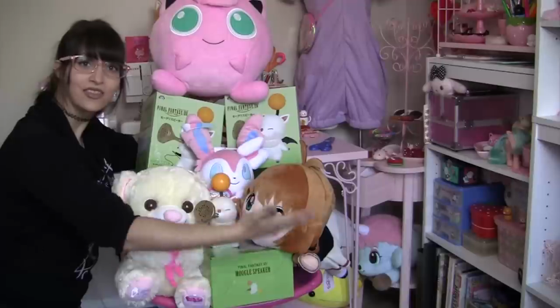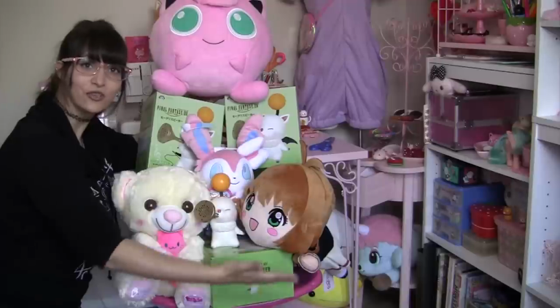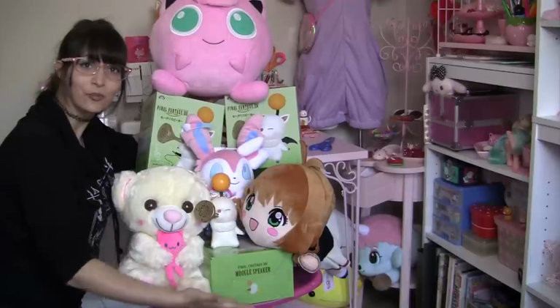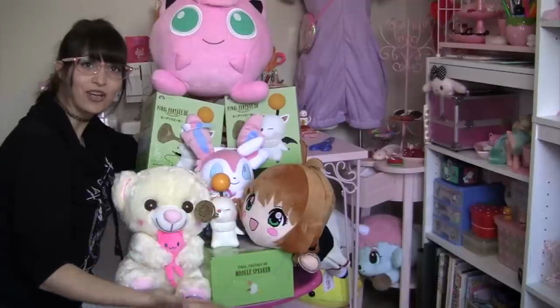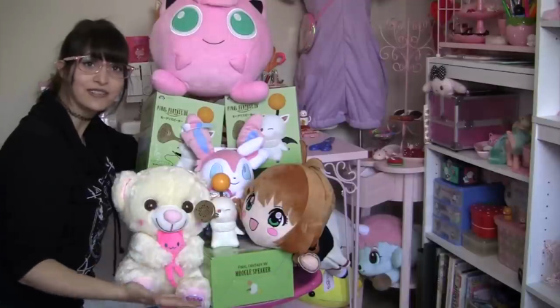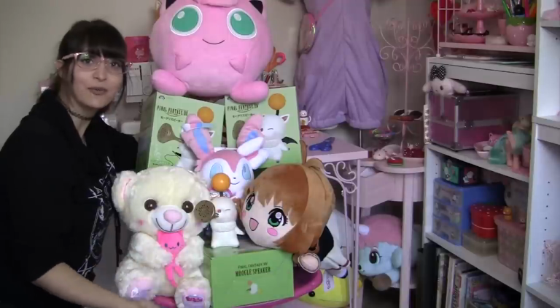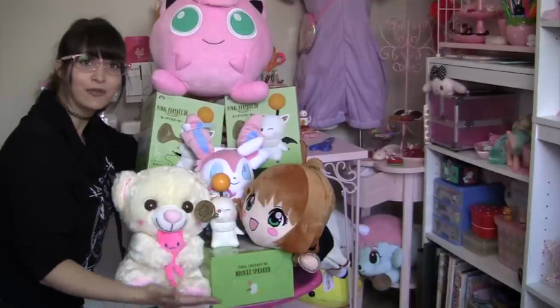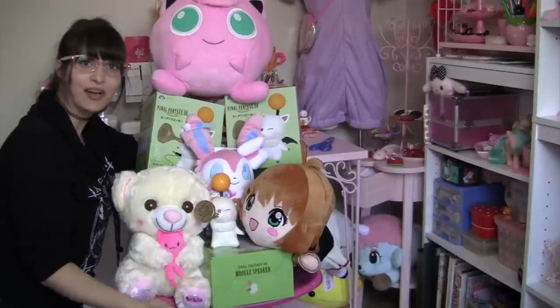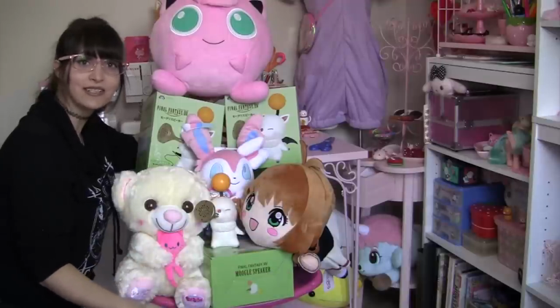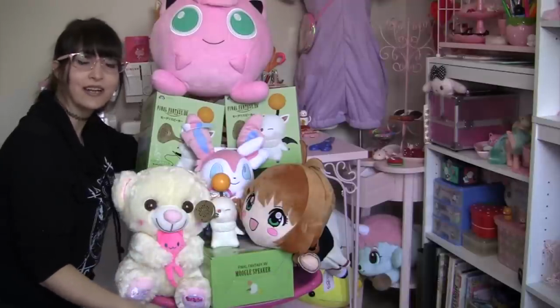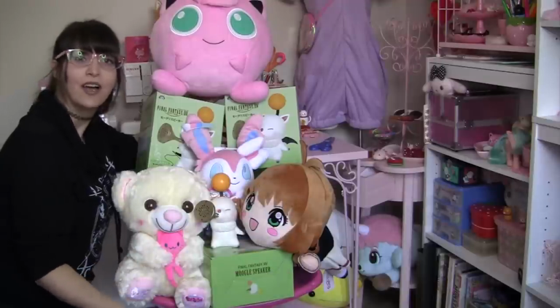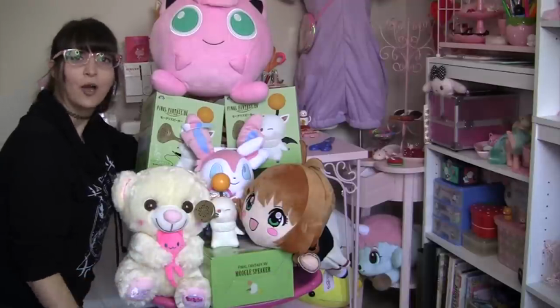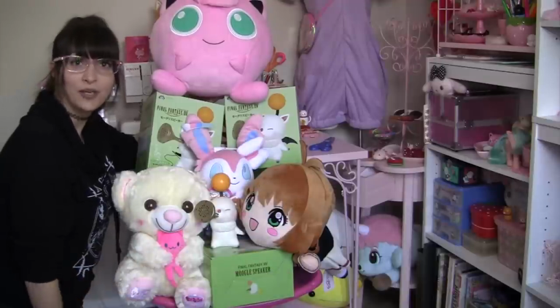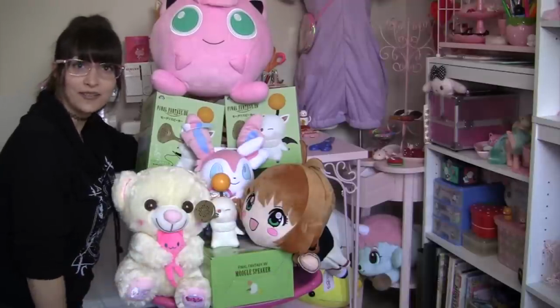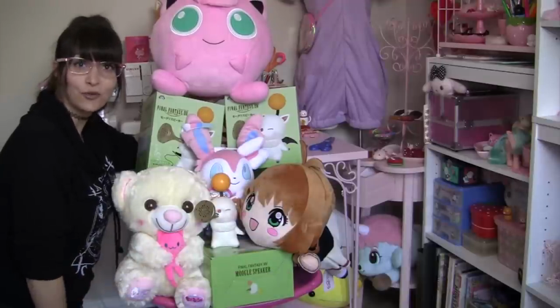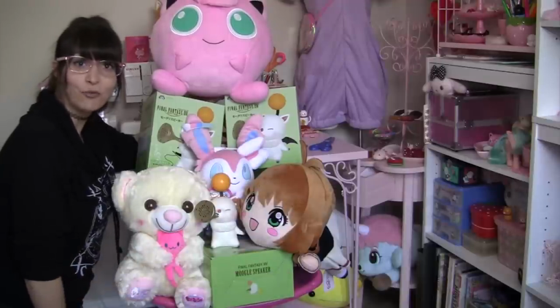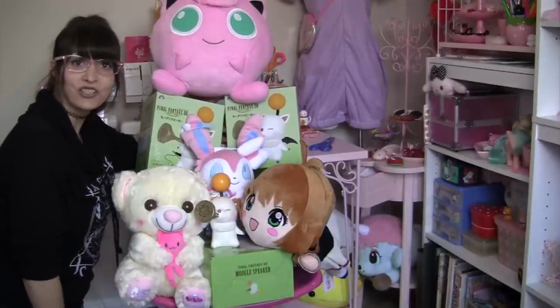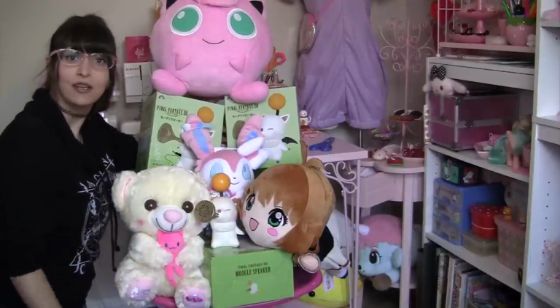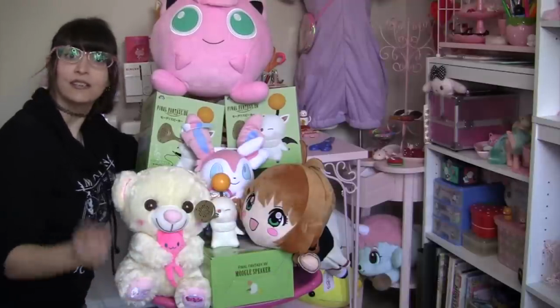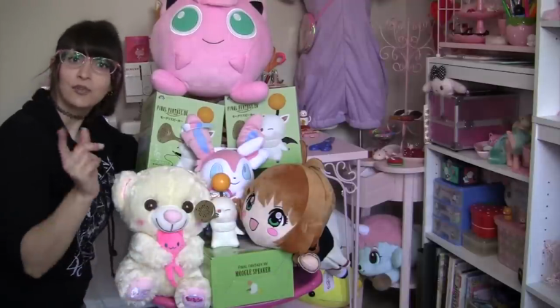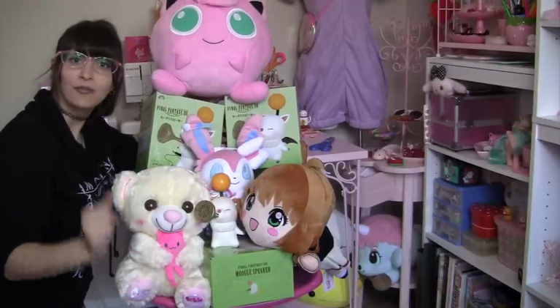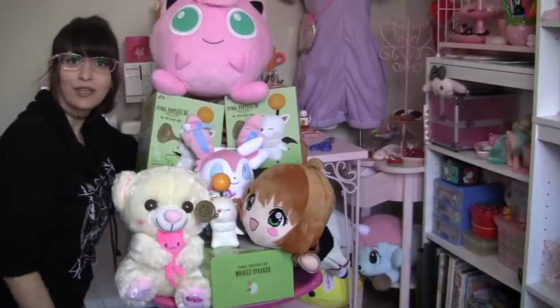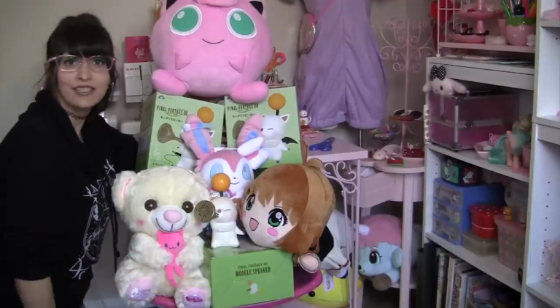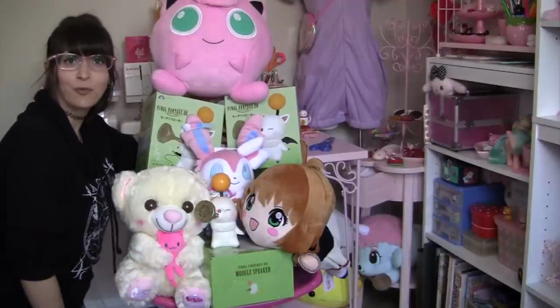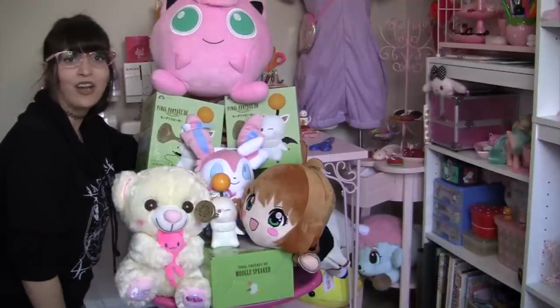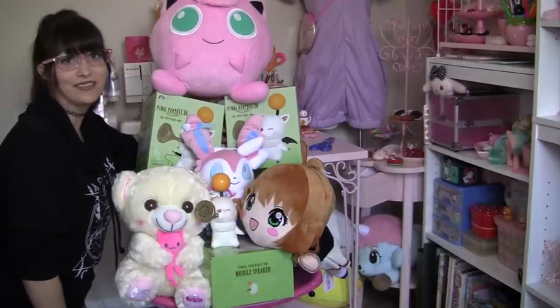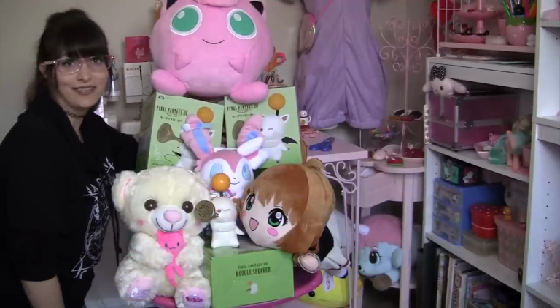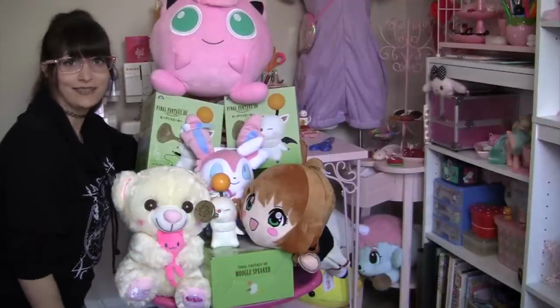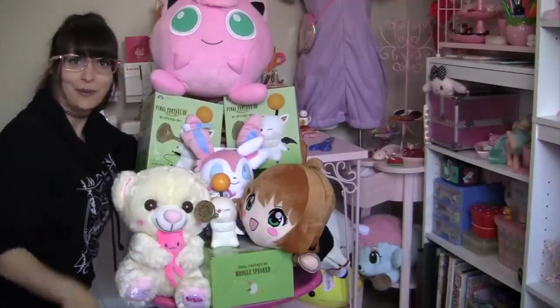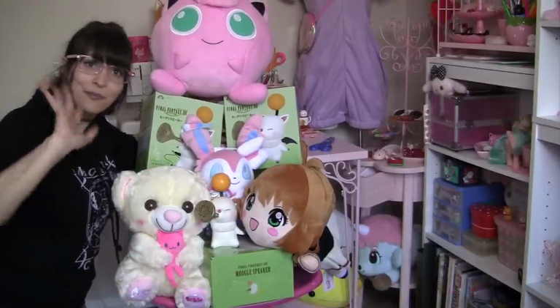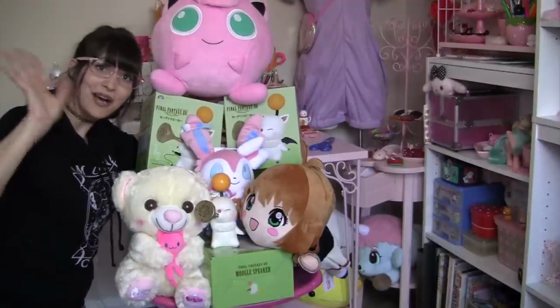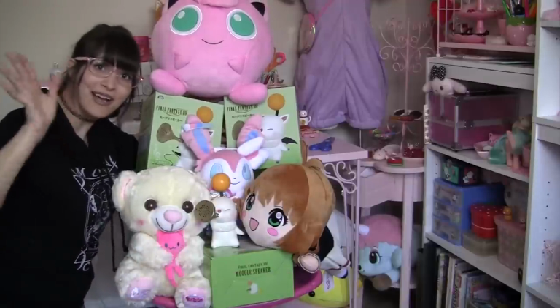And these are all the prizes that we have unboxed today. I hope you guys enjoyed watching. Subscribe if you'd like to see more and I'll see you next time. Bye!